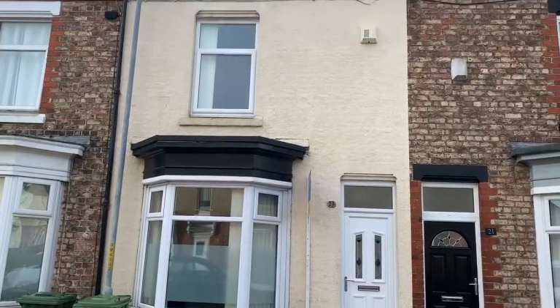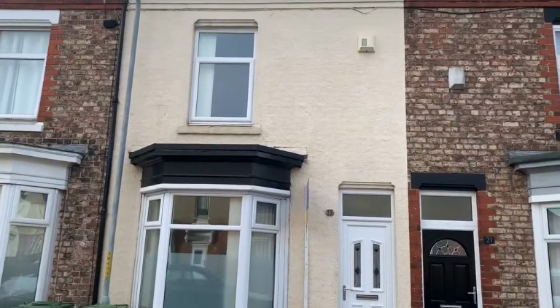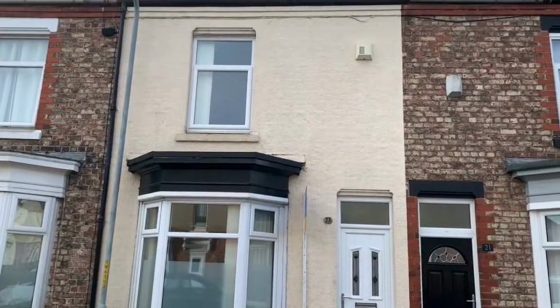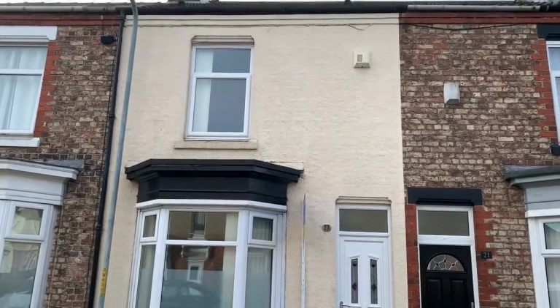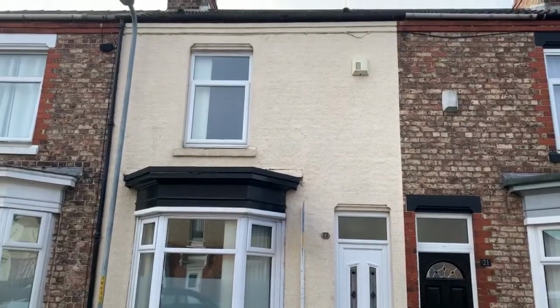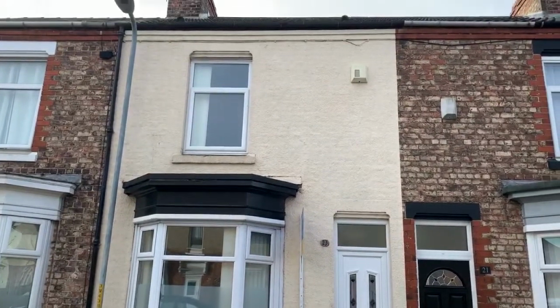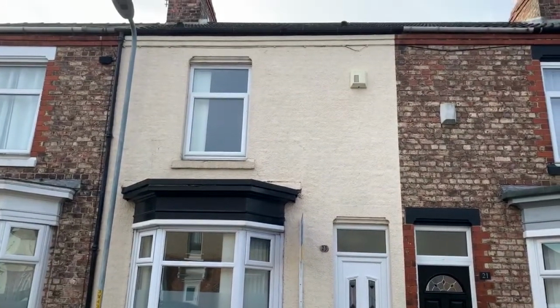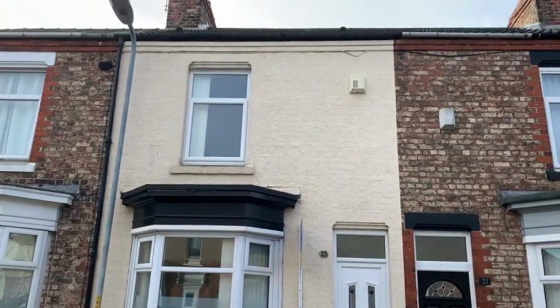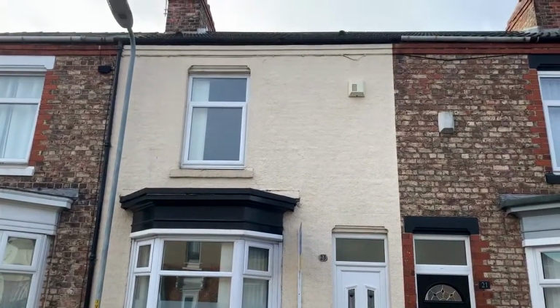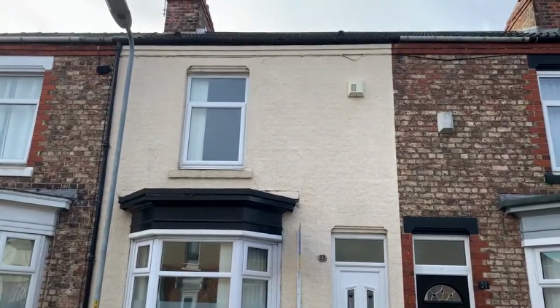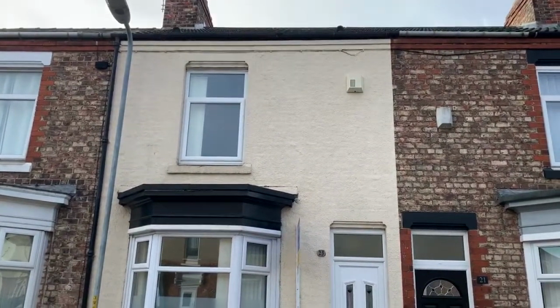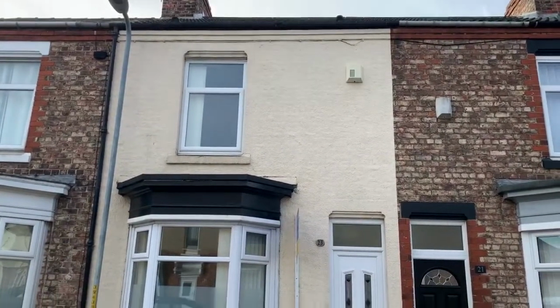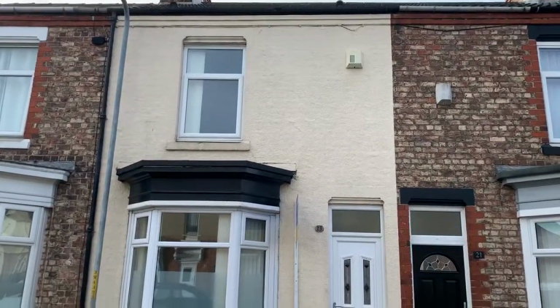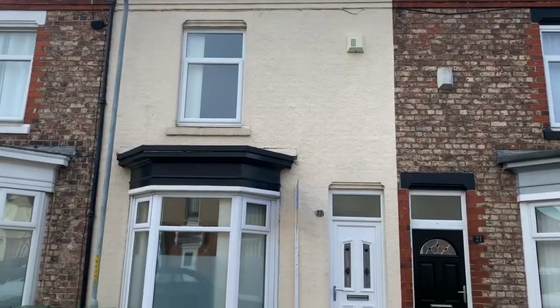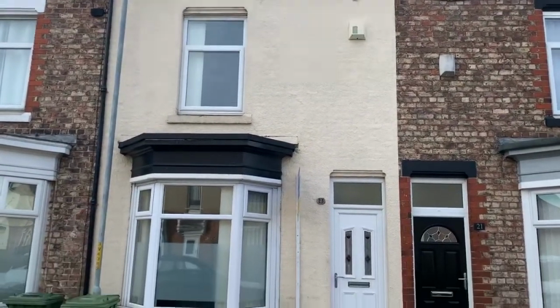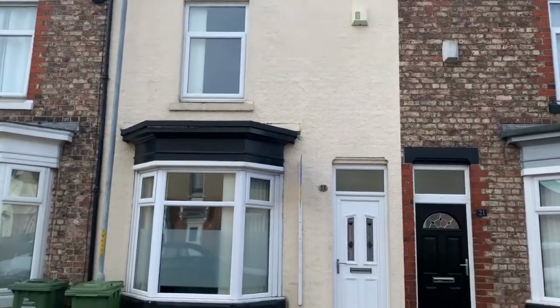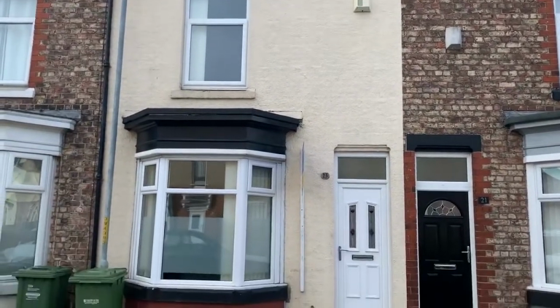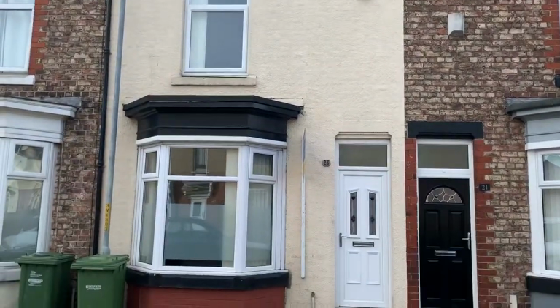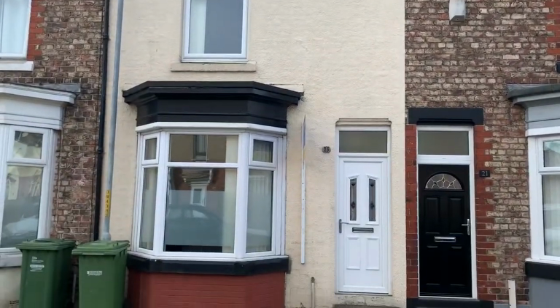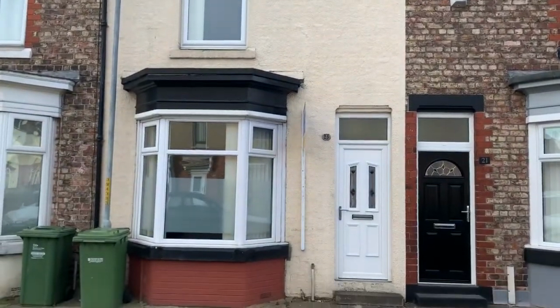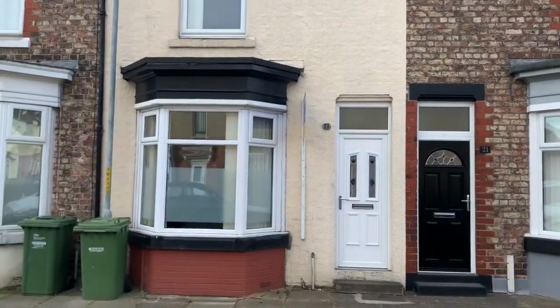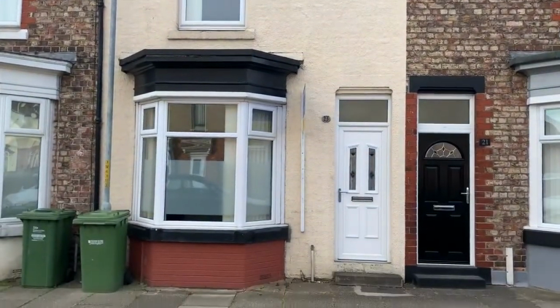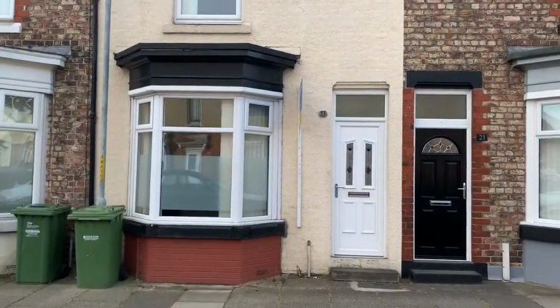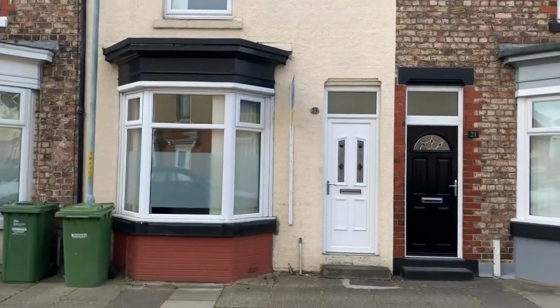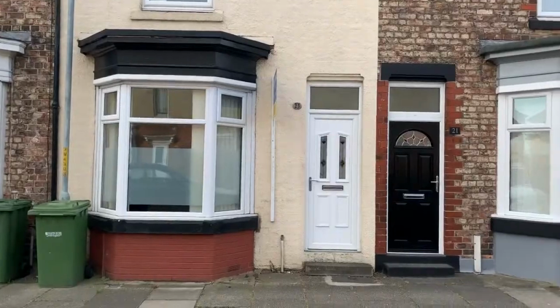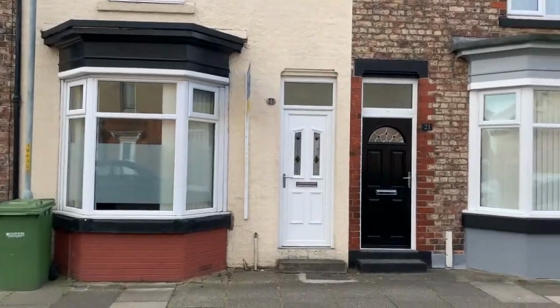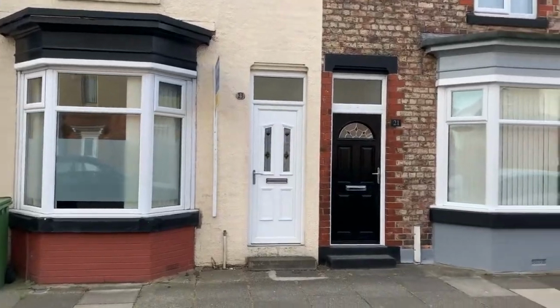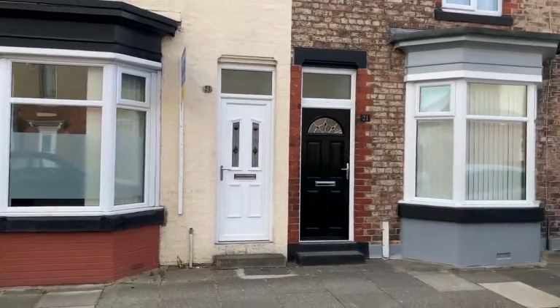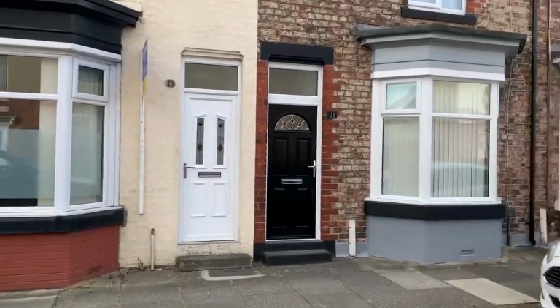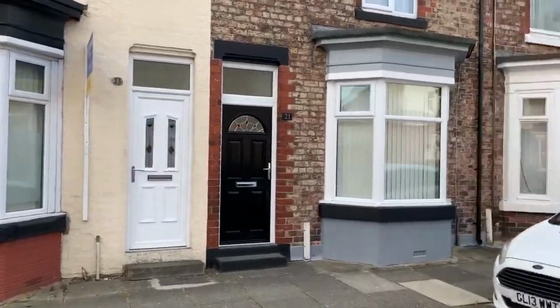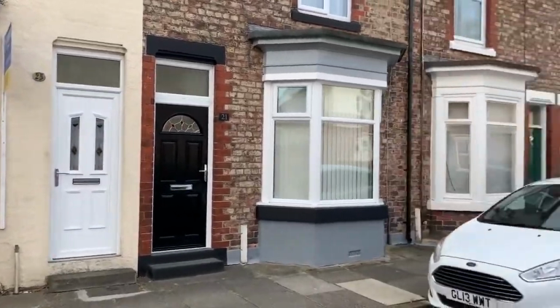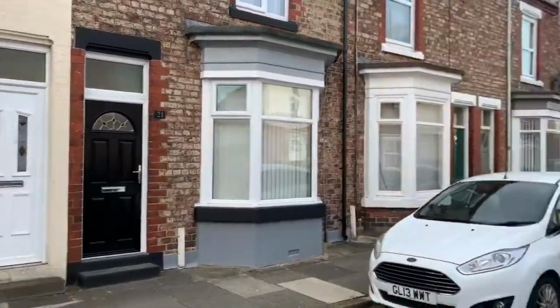This is 23 Wrightson Street in Norton, just a short walk from the High Street in Norton.